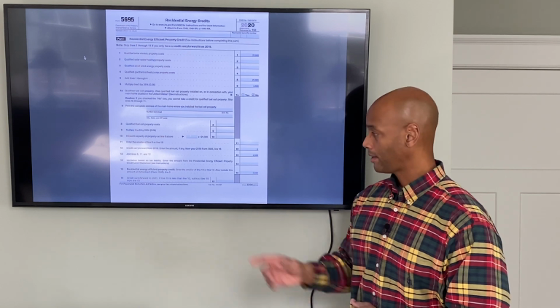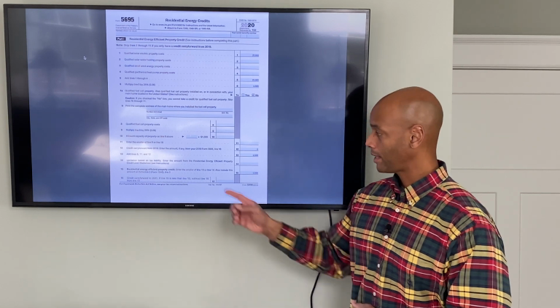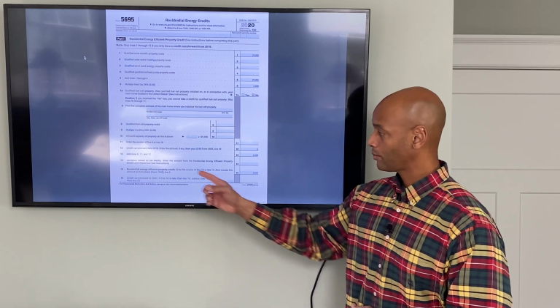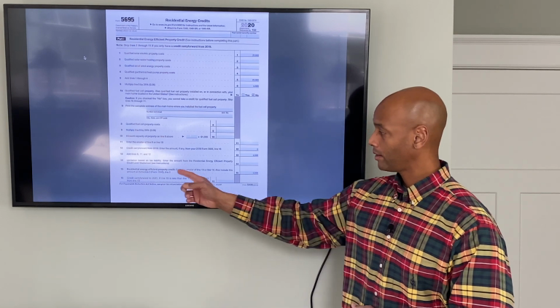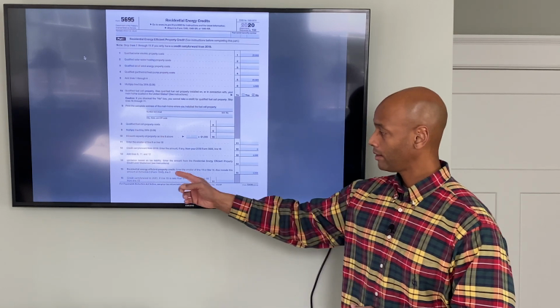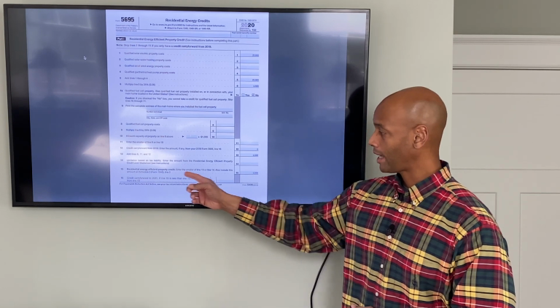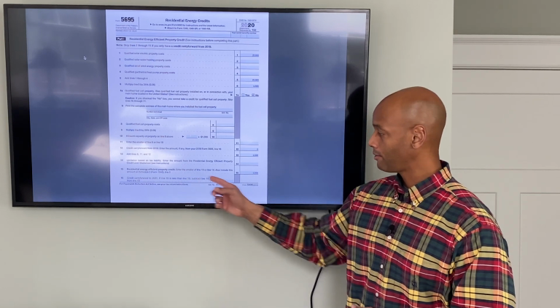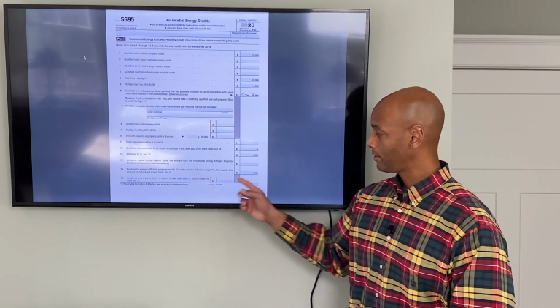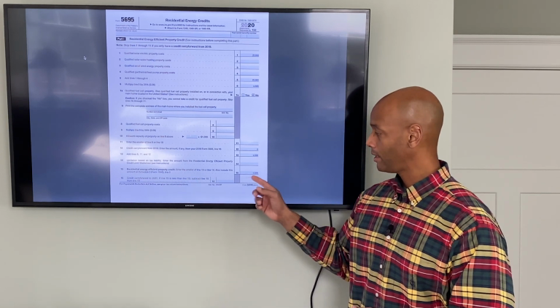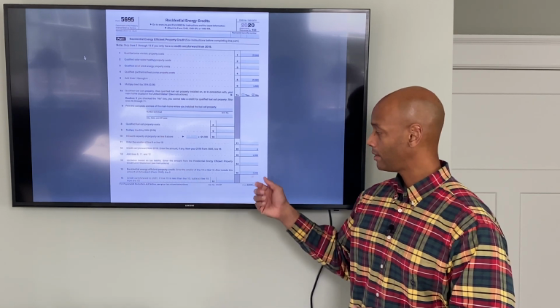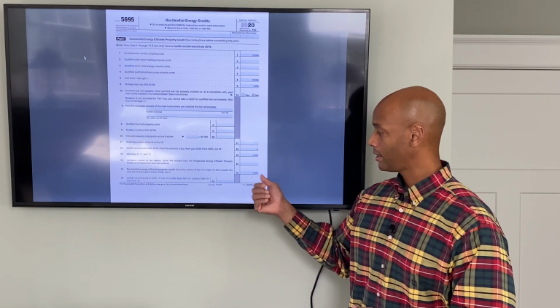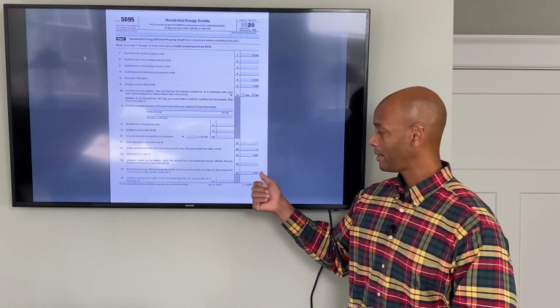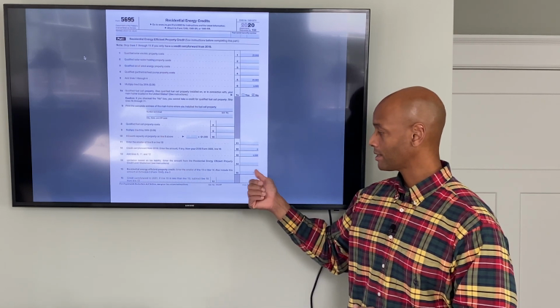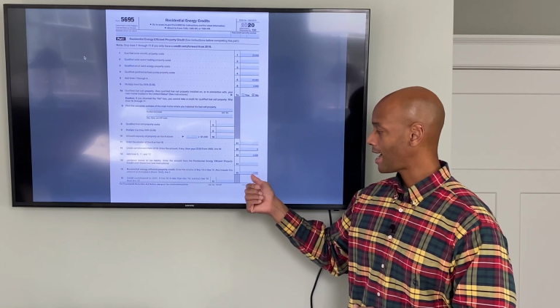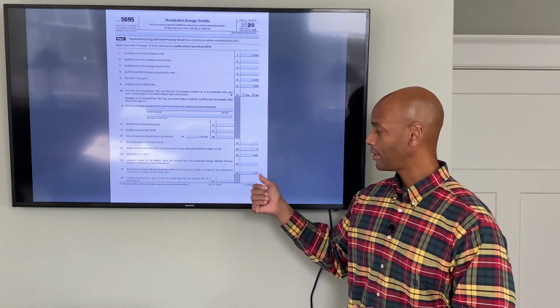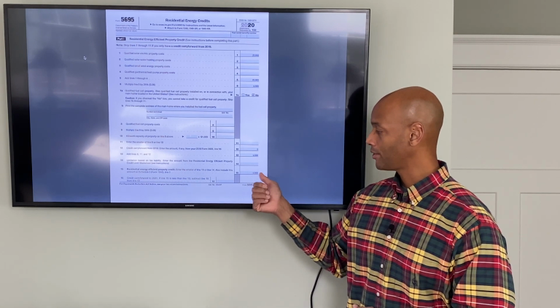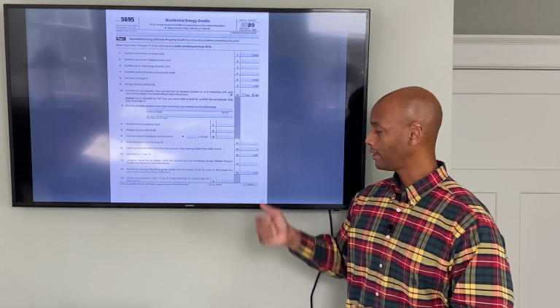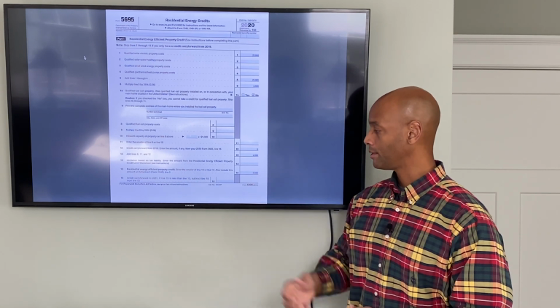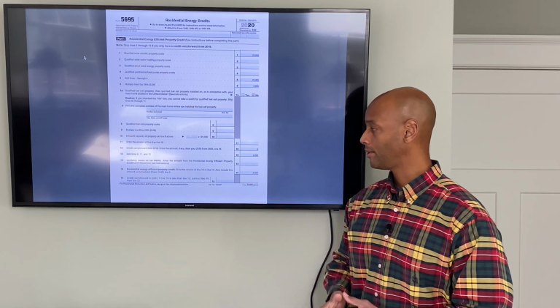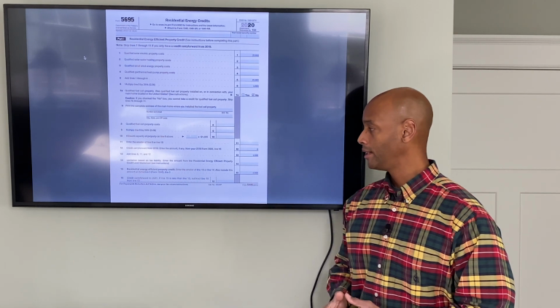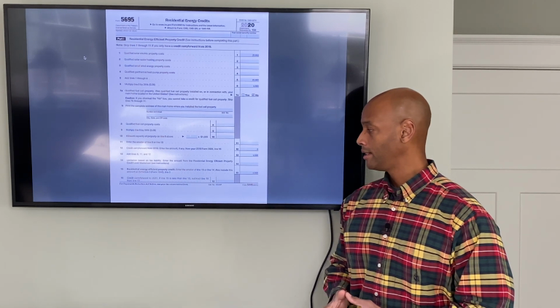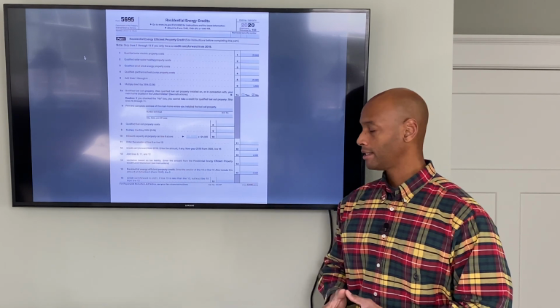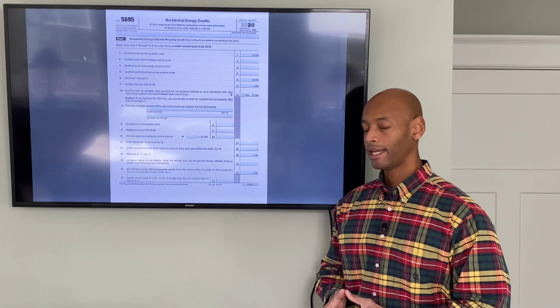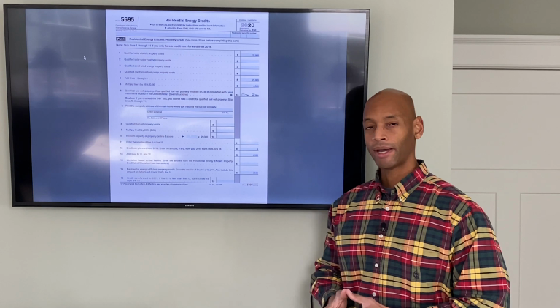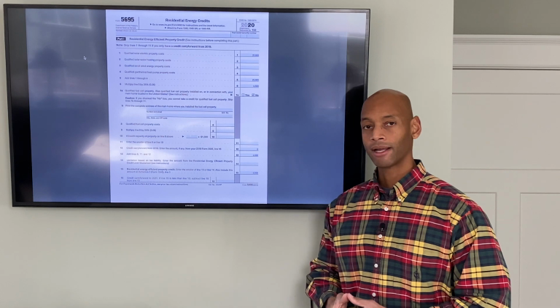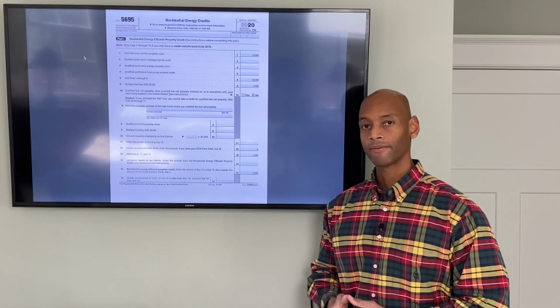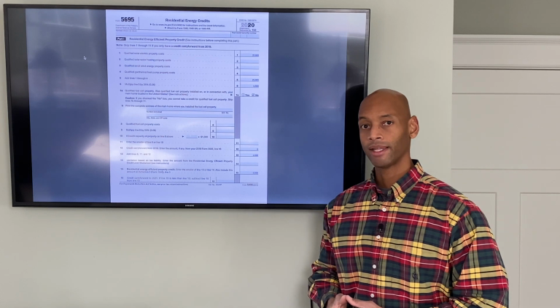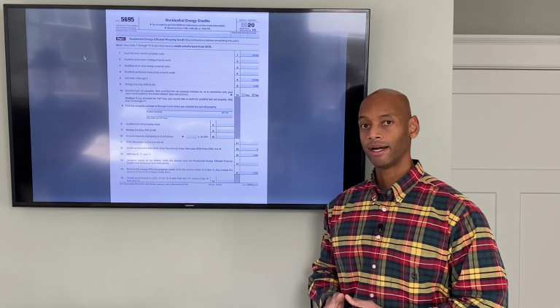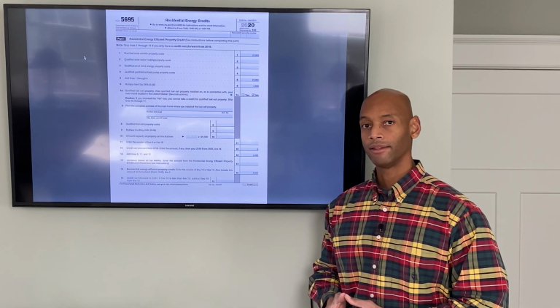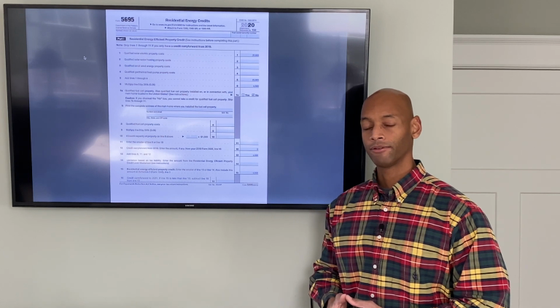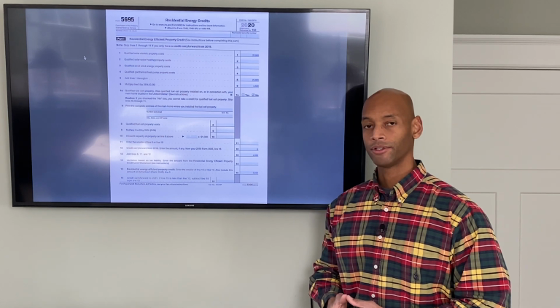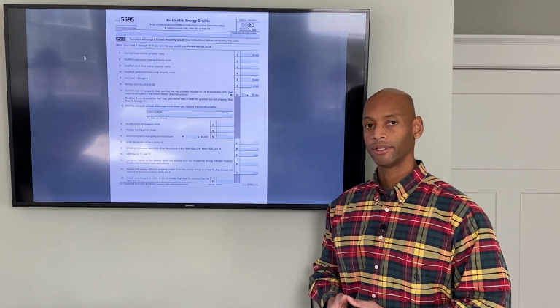Line 15 is basically how much you're eligible to take back in the first year.